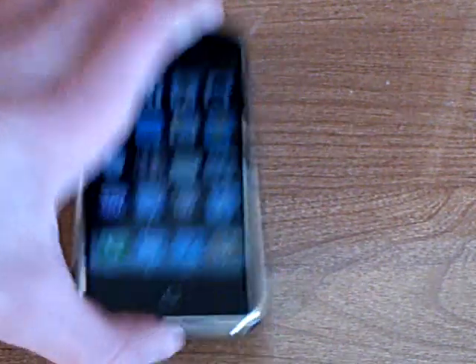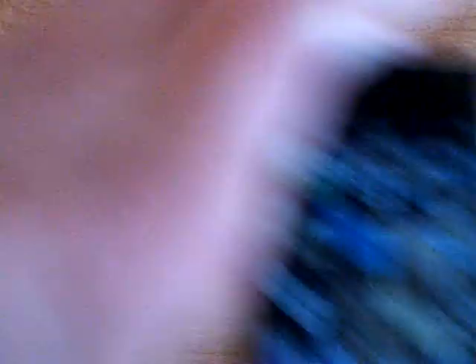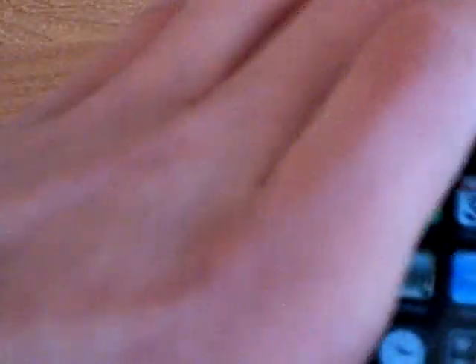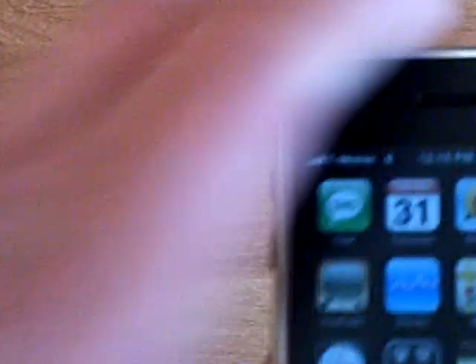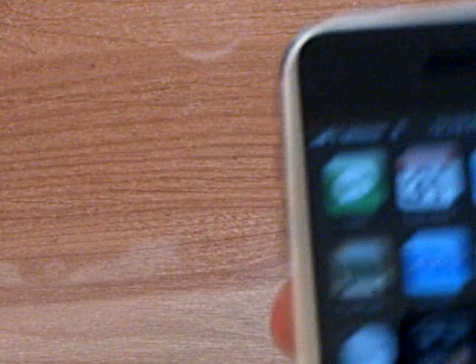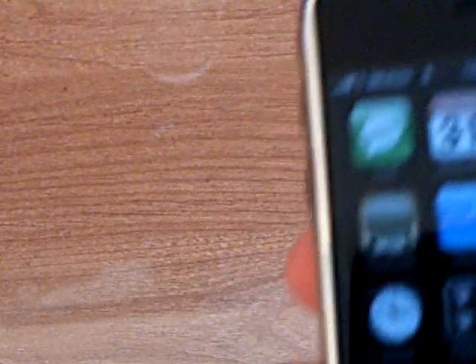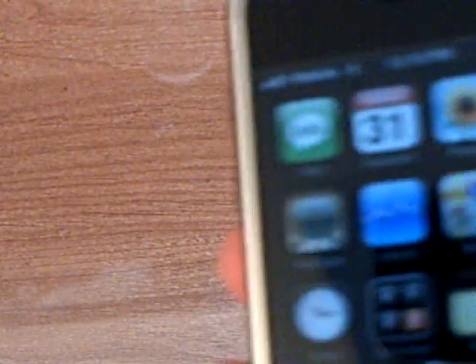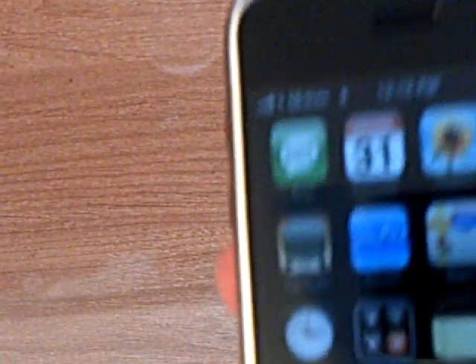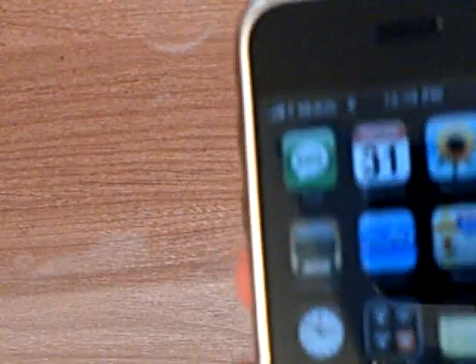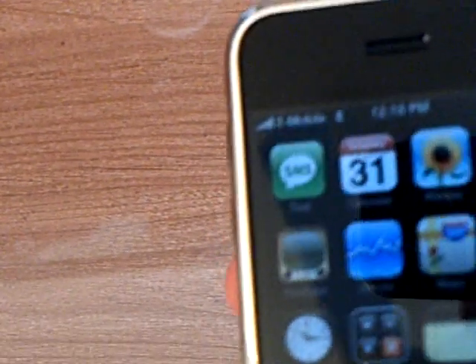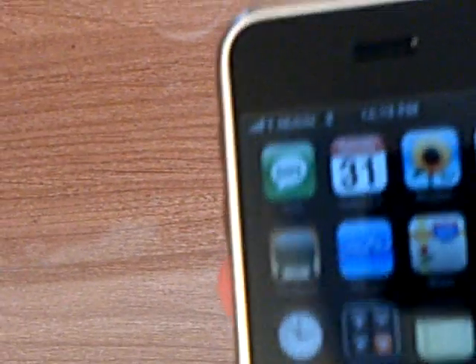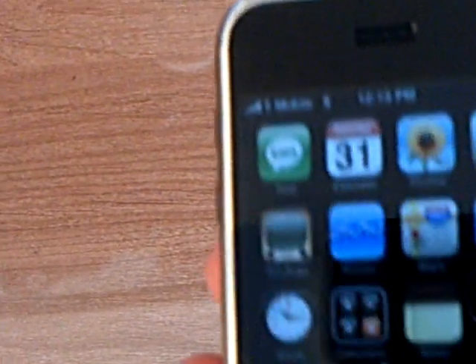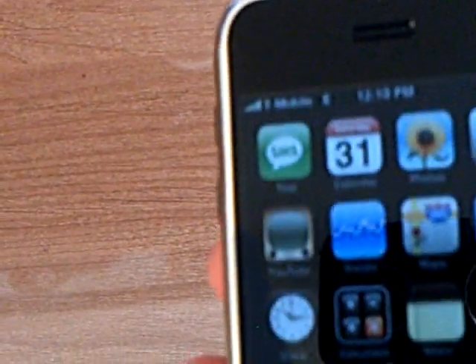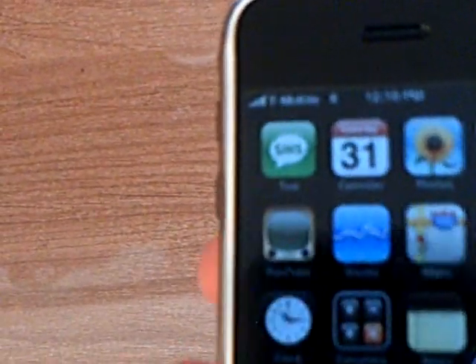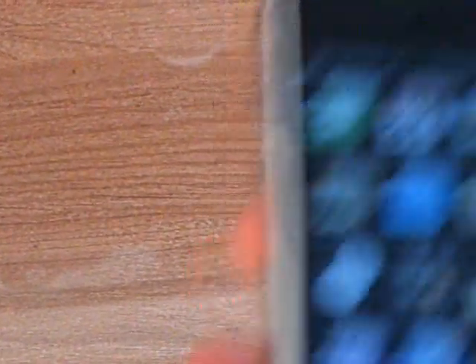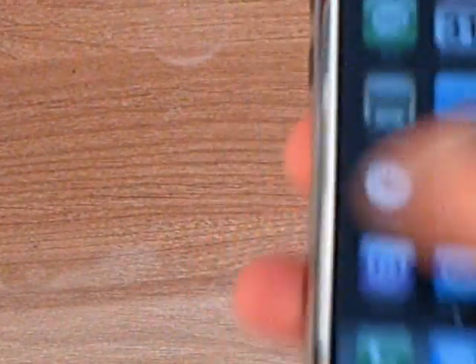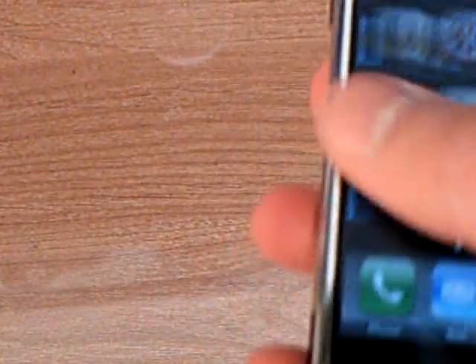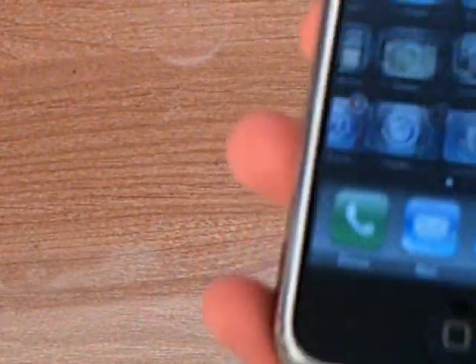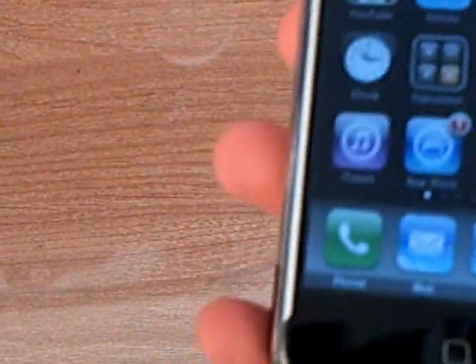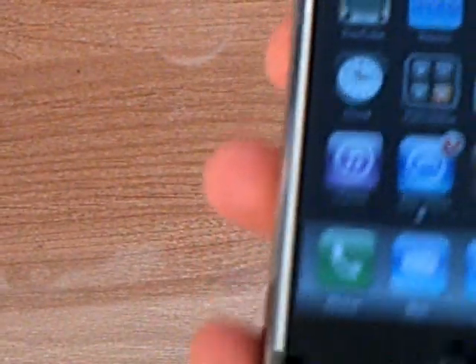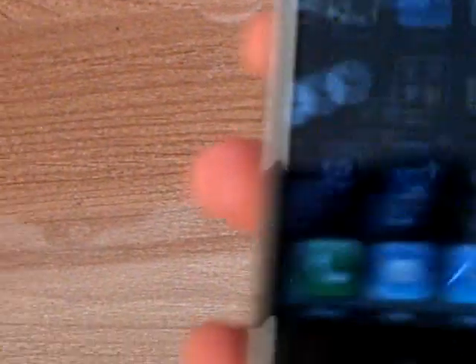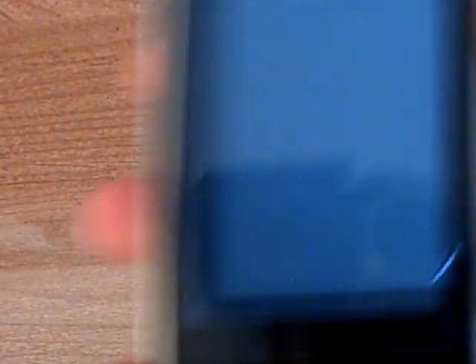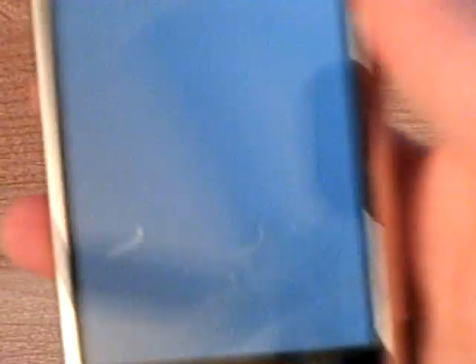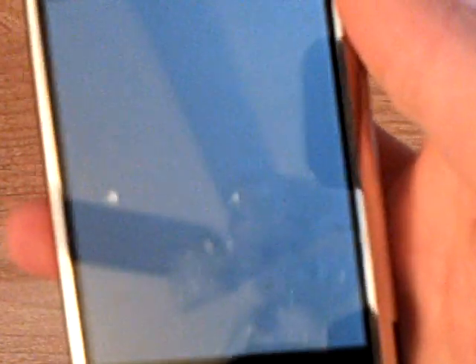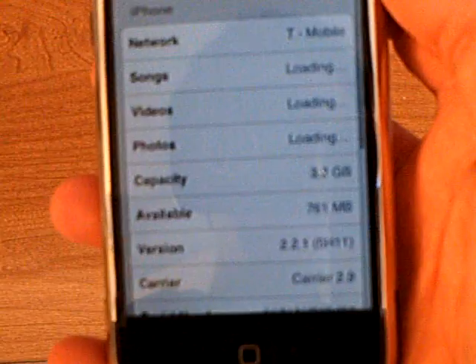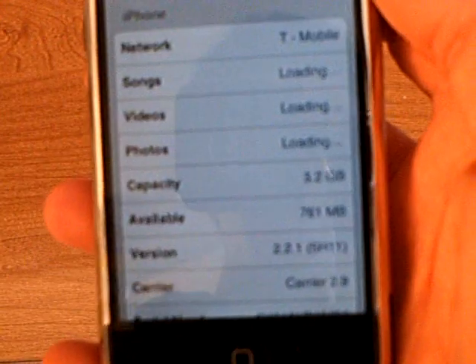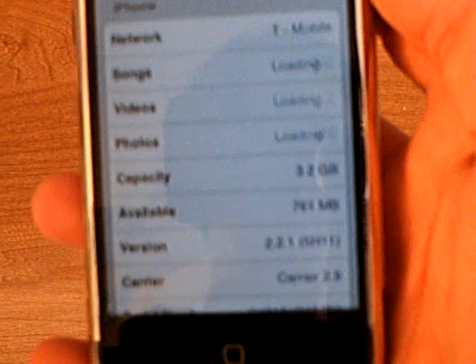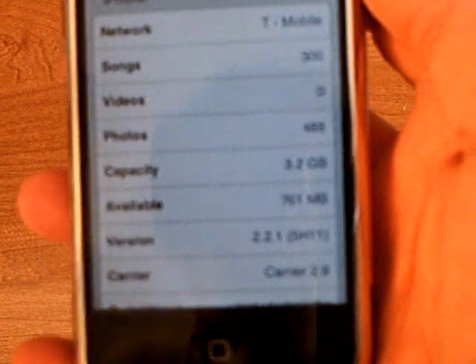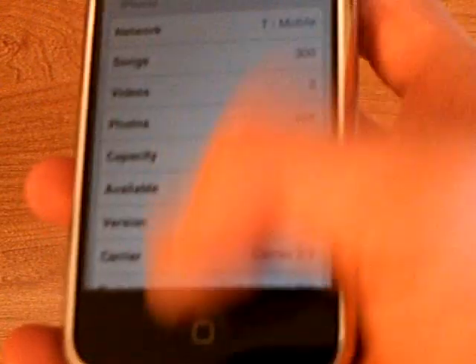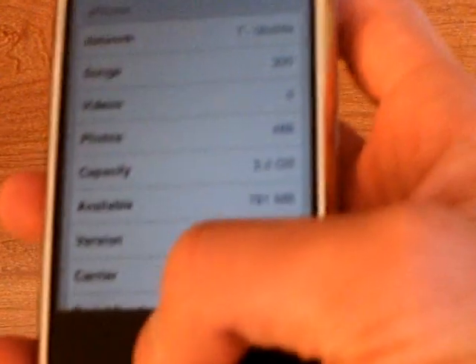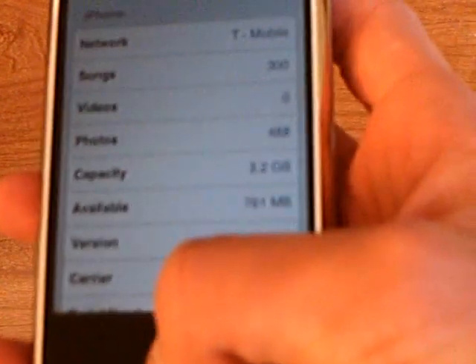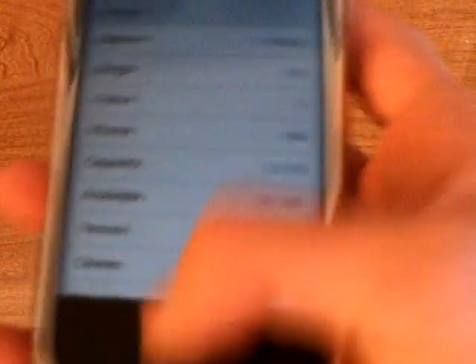As you can see, it says T-Mobile there, and your iPhone is now unlocked on firmware 2.2.1.